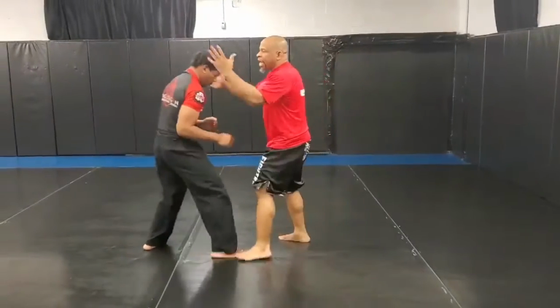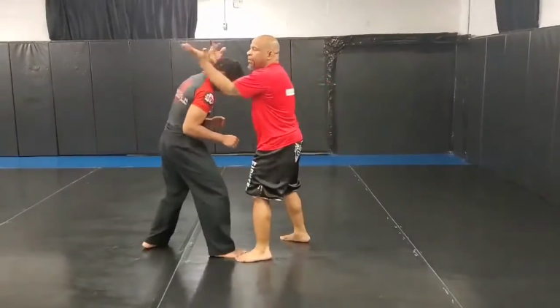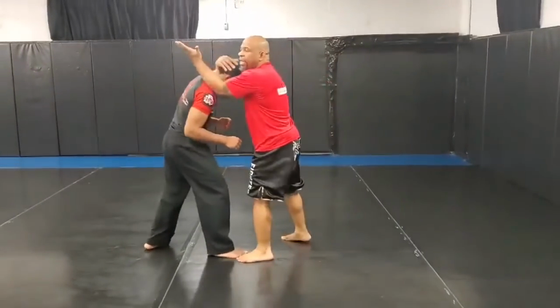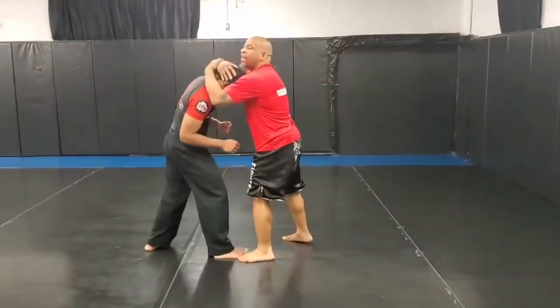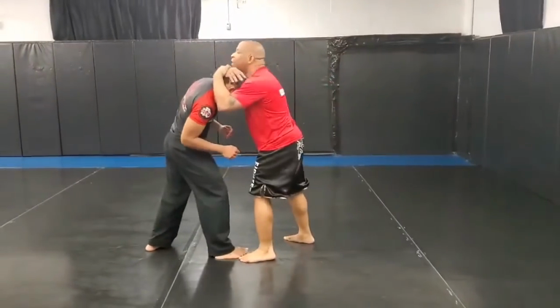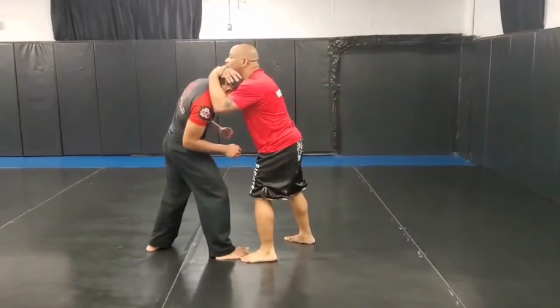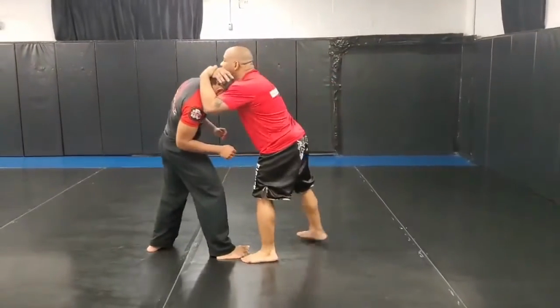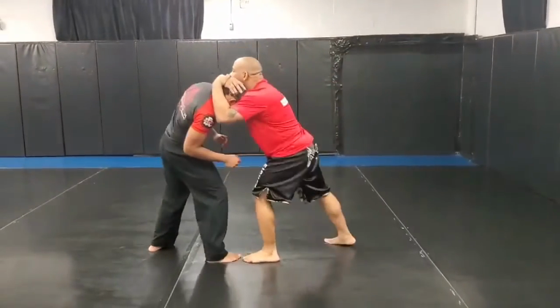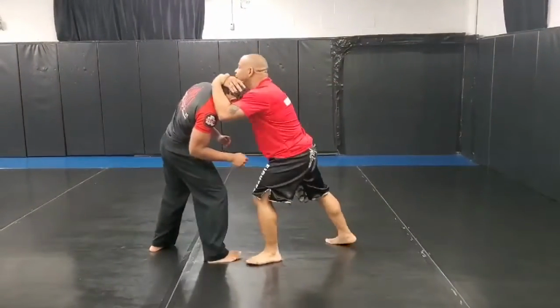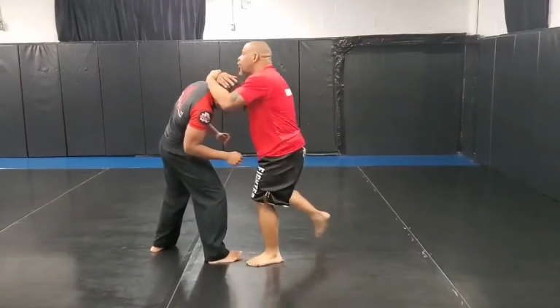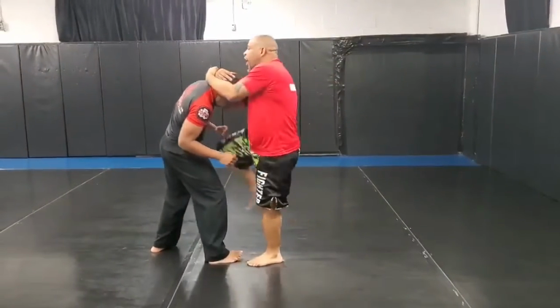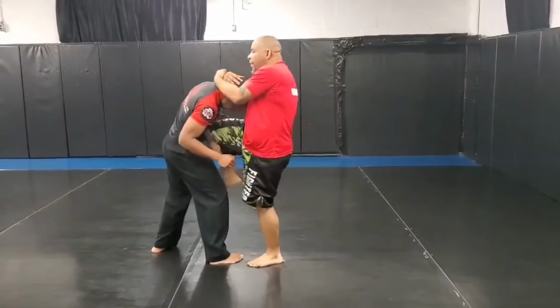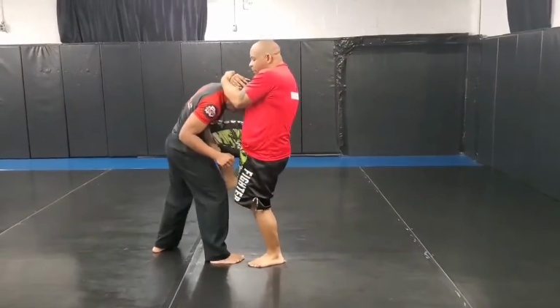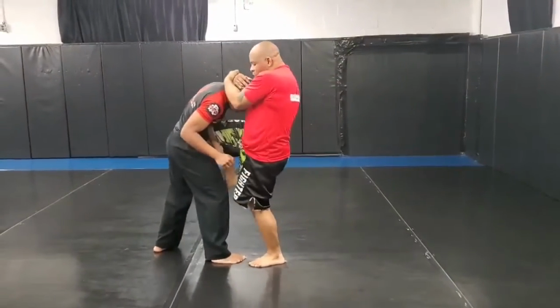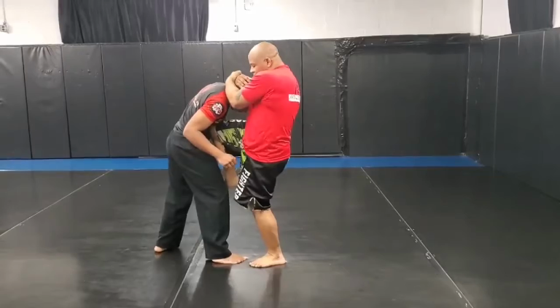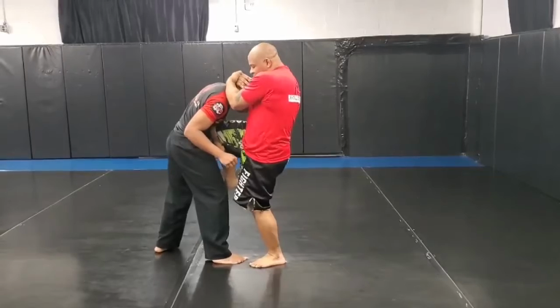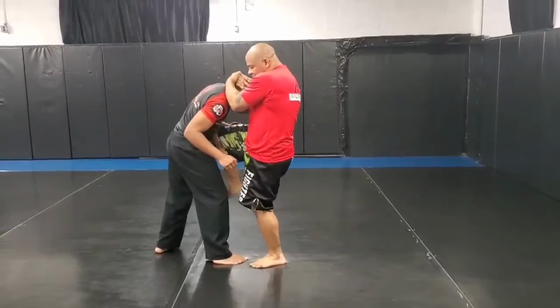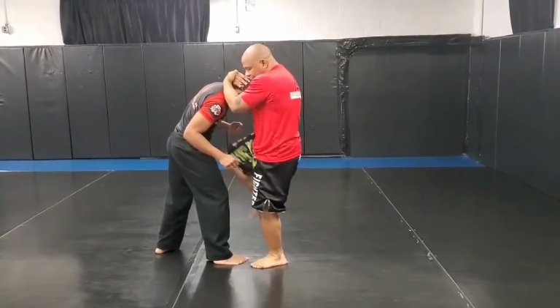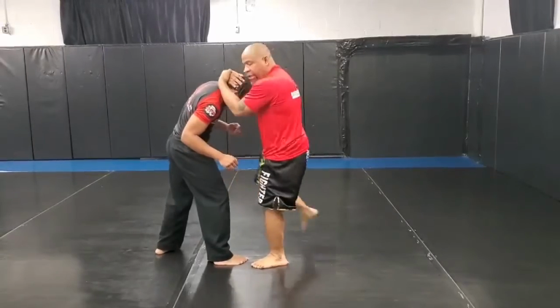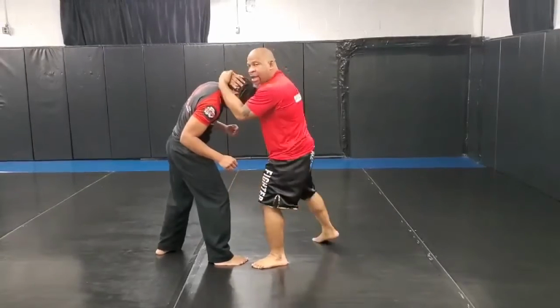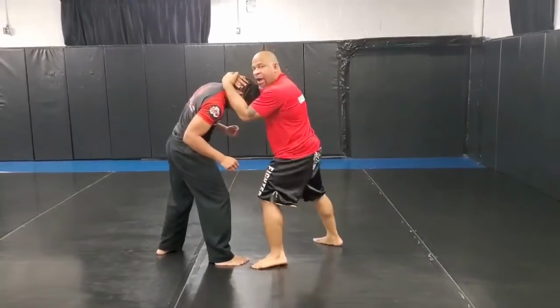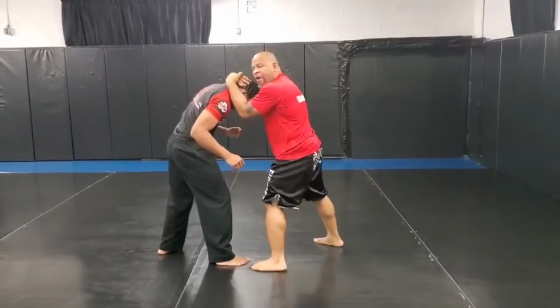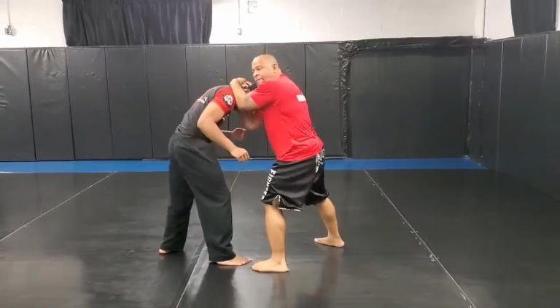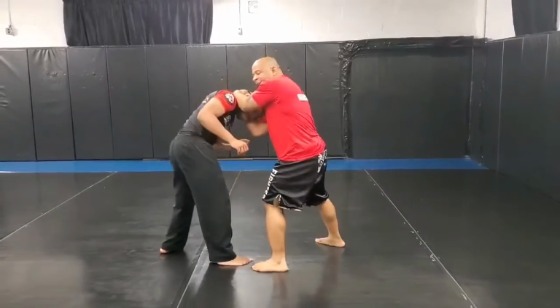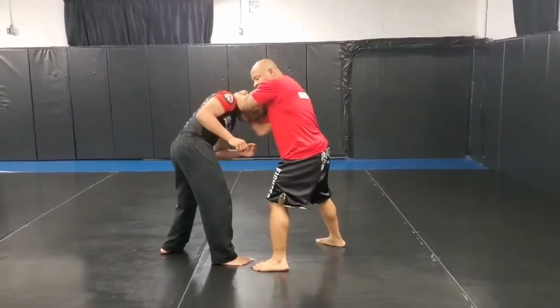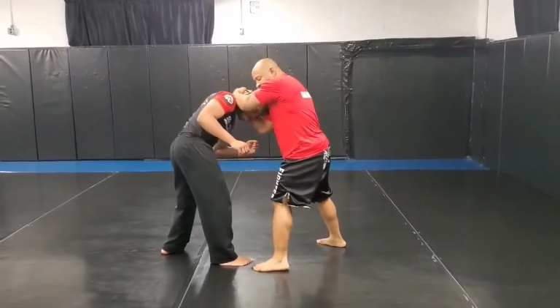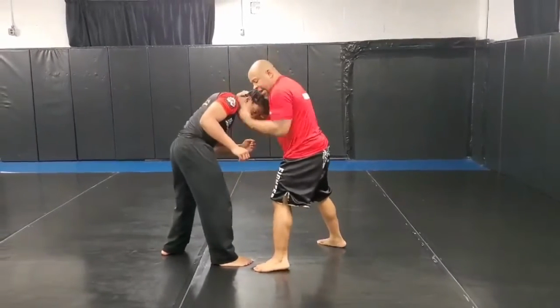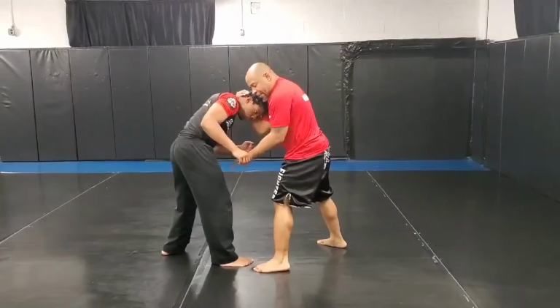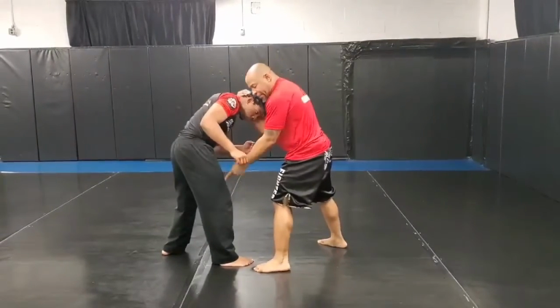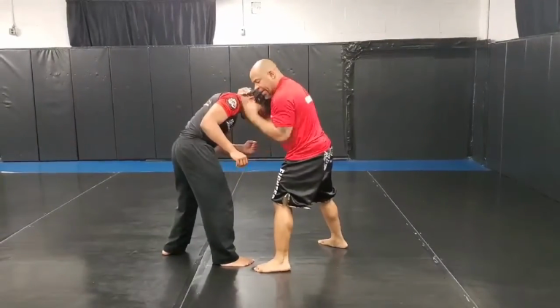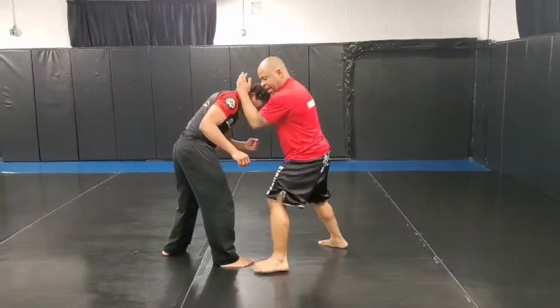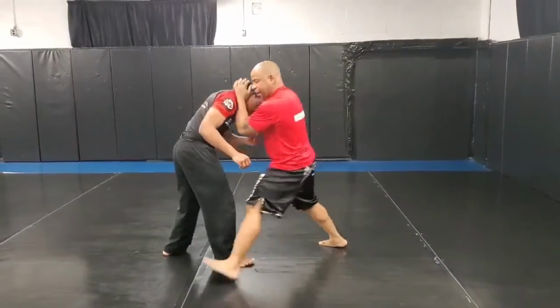I've got him in a Thai Clench. I knee strike to the midsection, I off balance and I bump the leg.